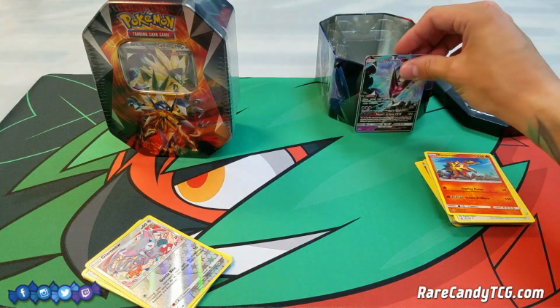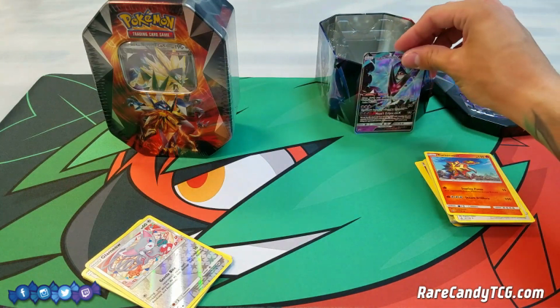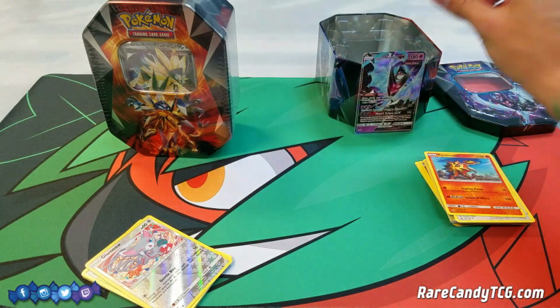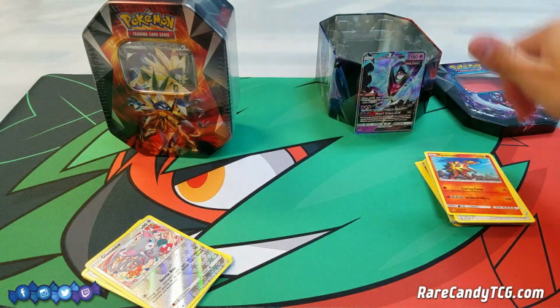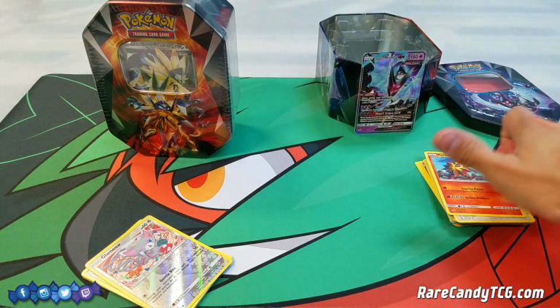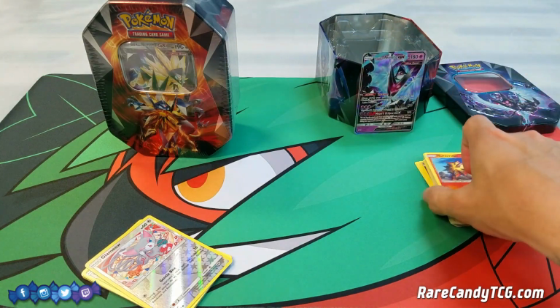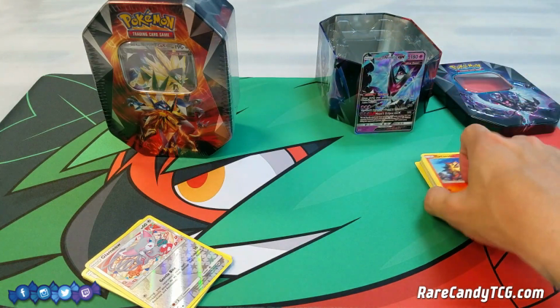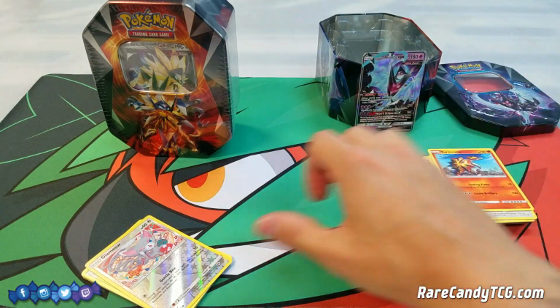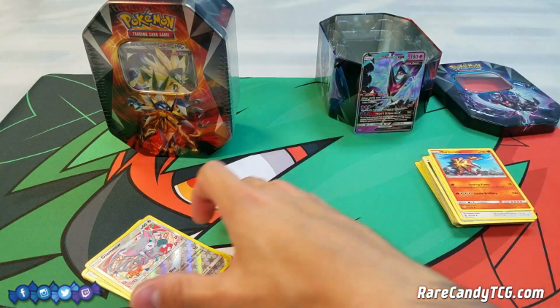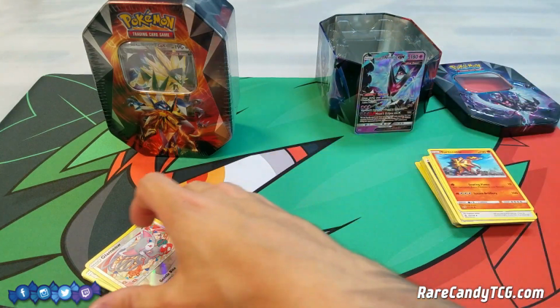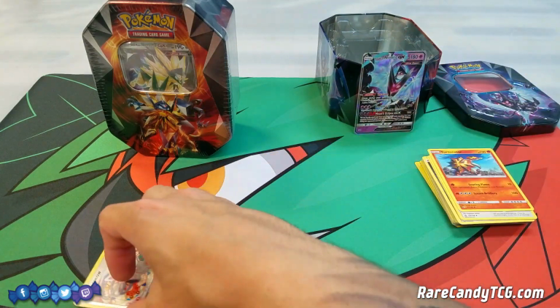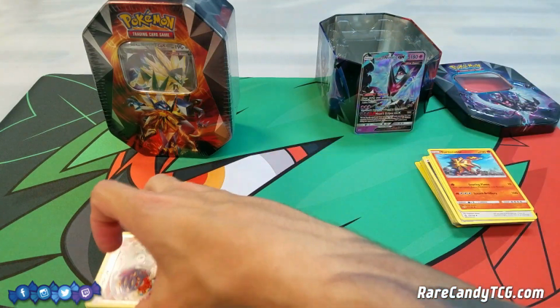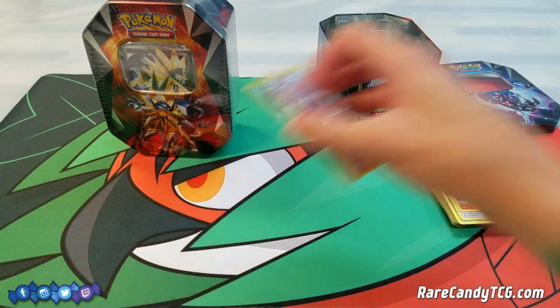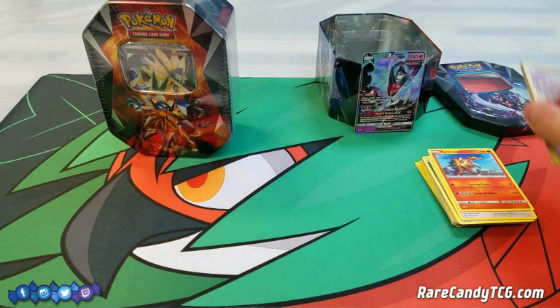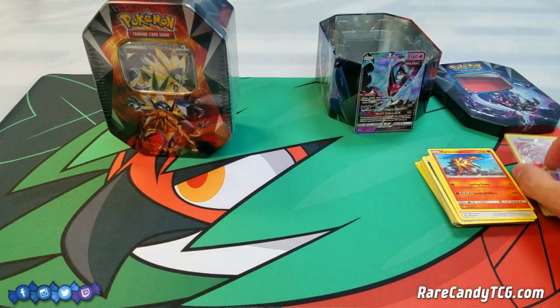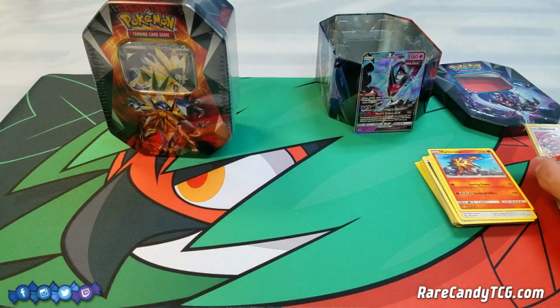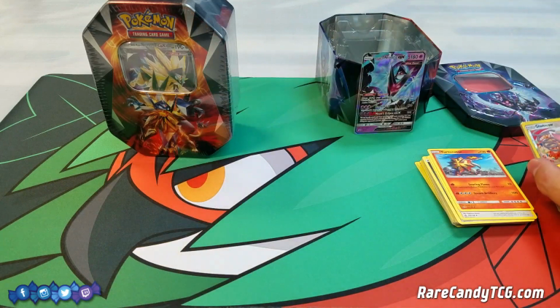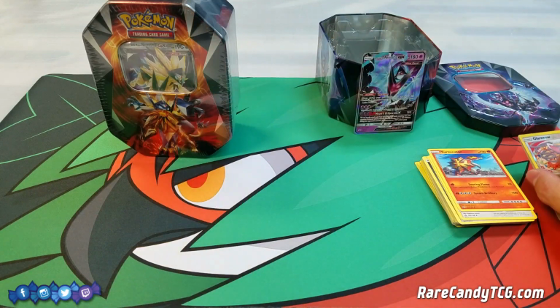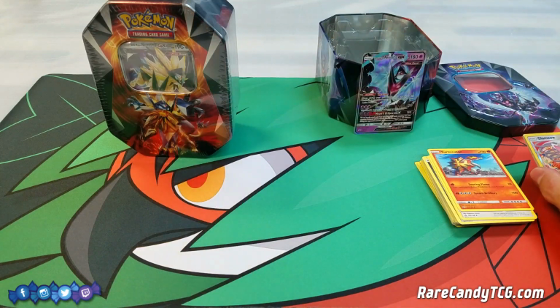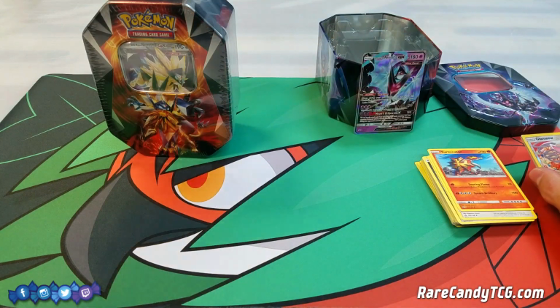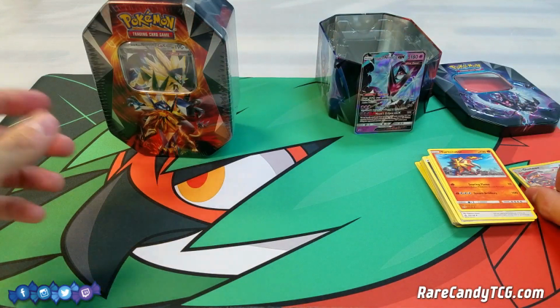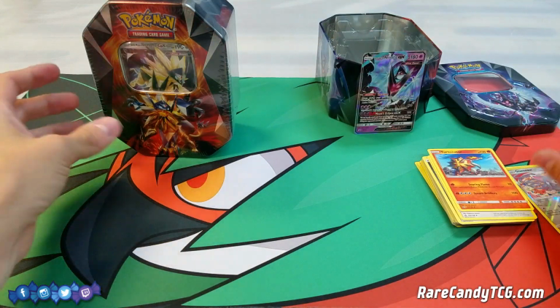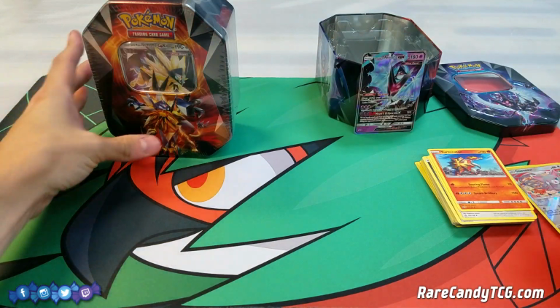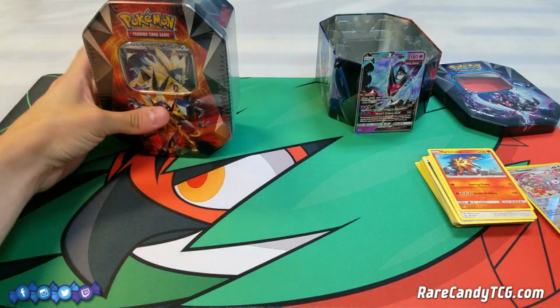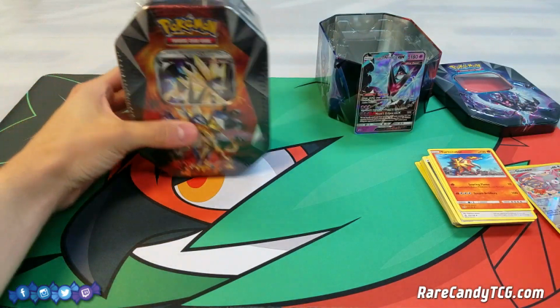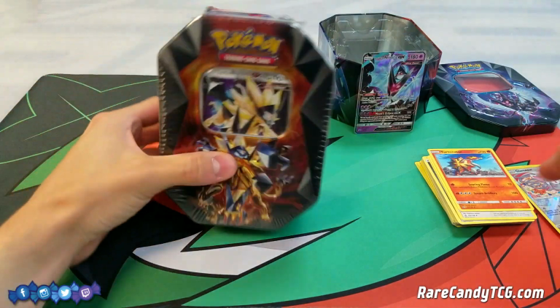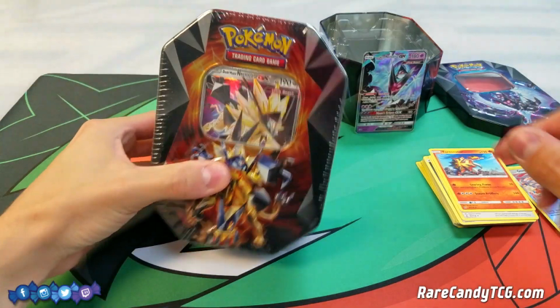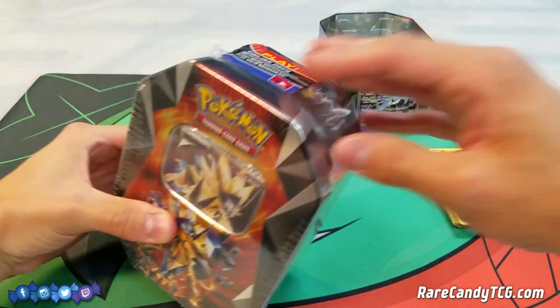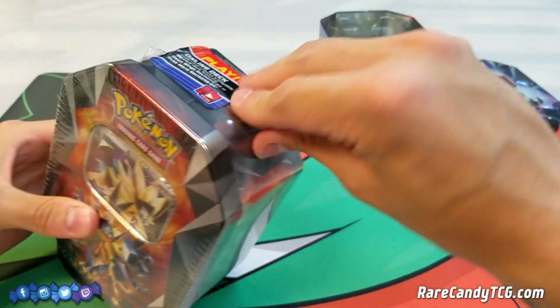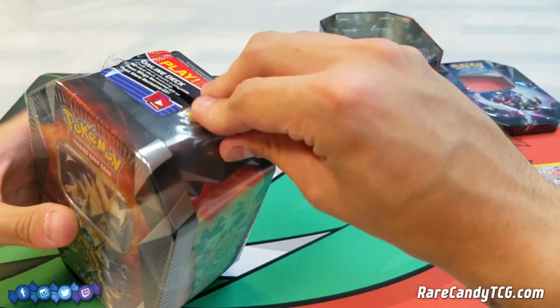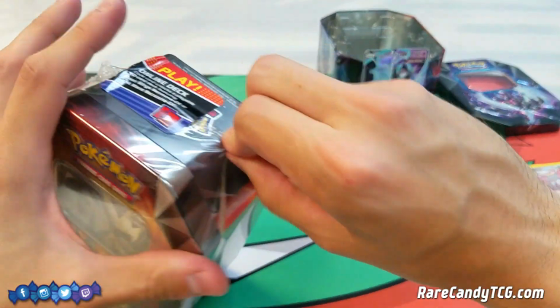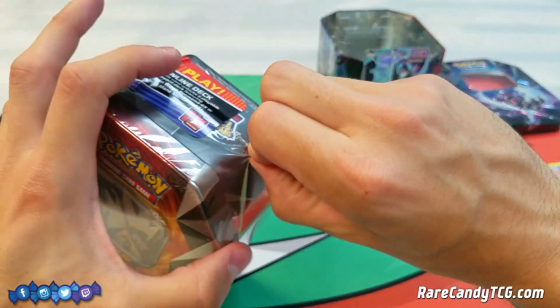So we got one tin down. Let's move on to Duskmane Necrozma — hopefully he can bring us some better luck with the pulls out of this tin. Let's crack this one open.